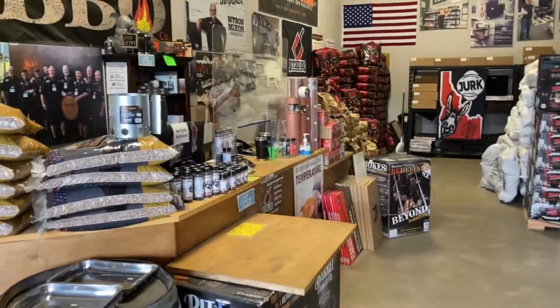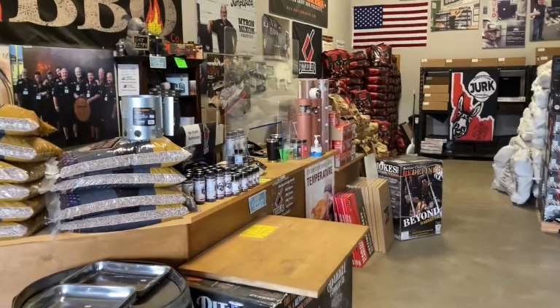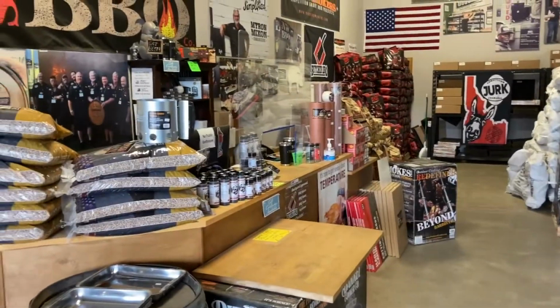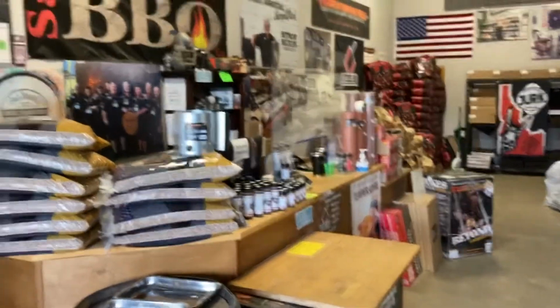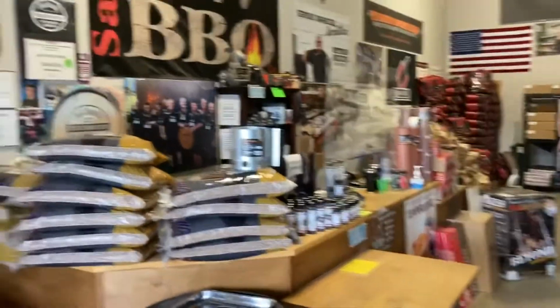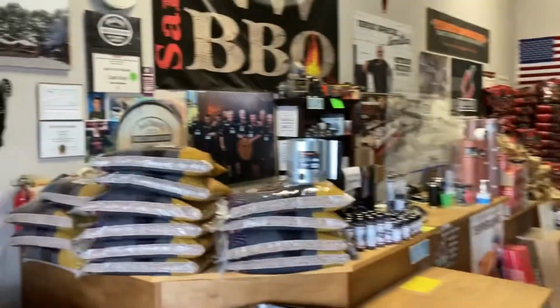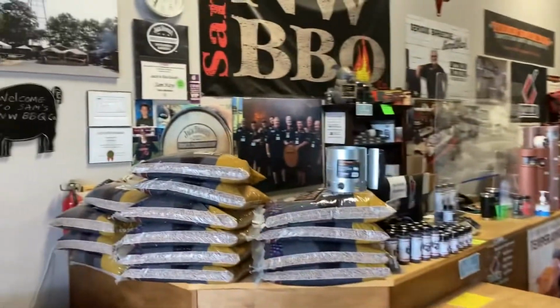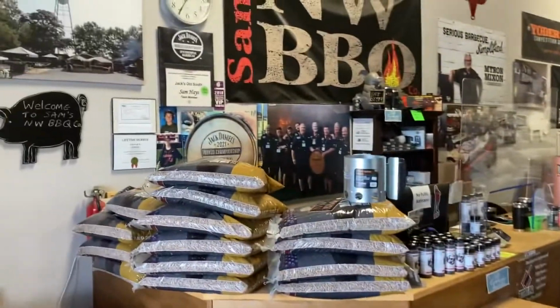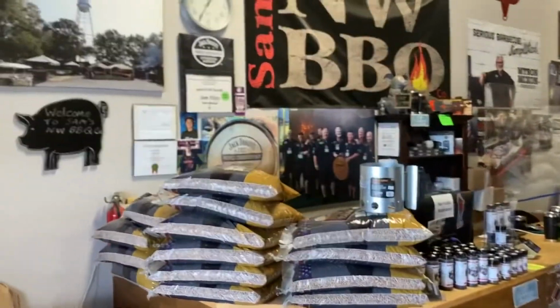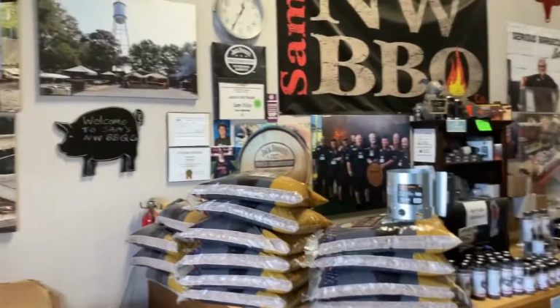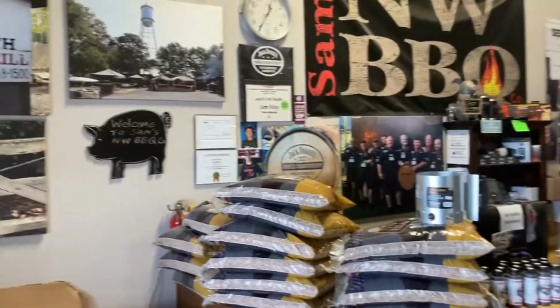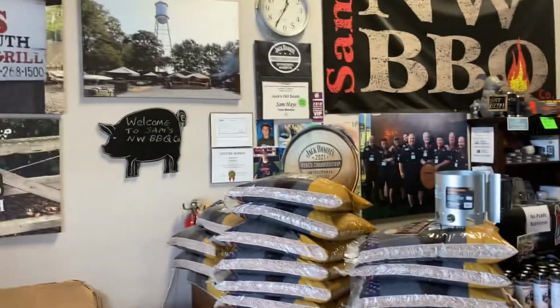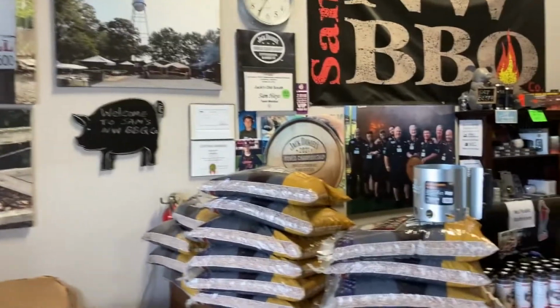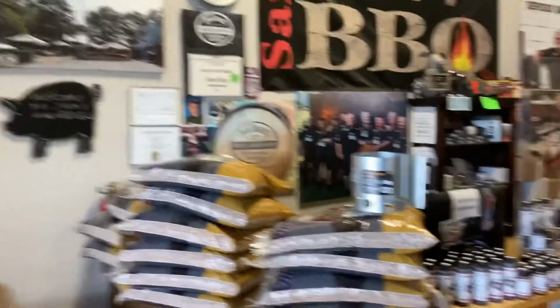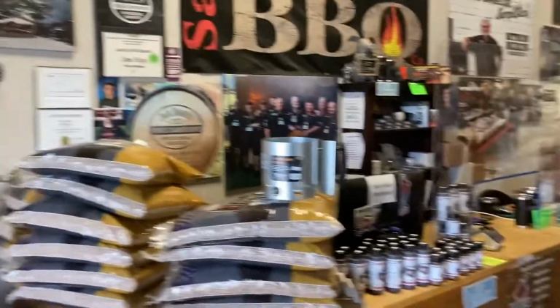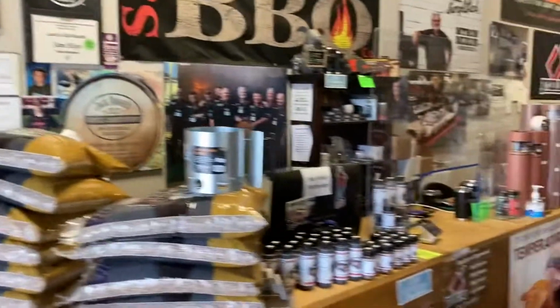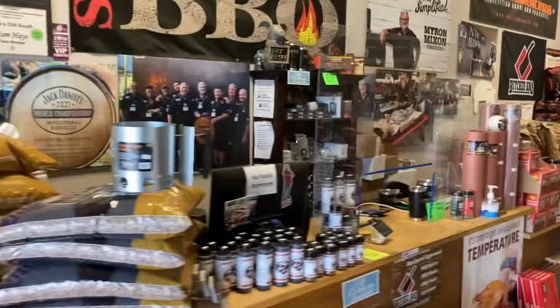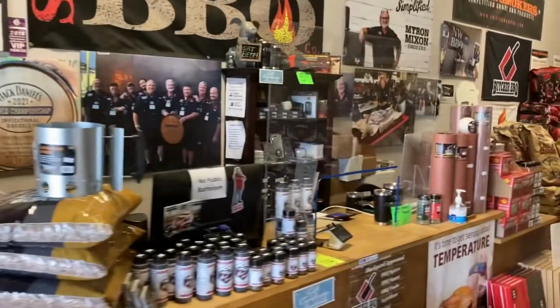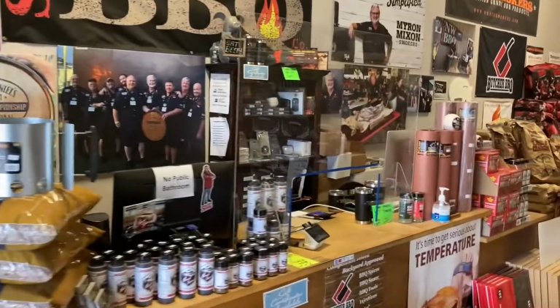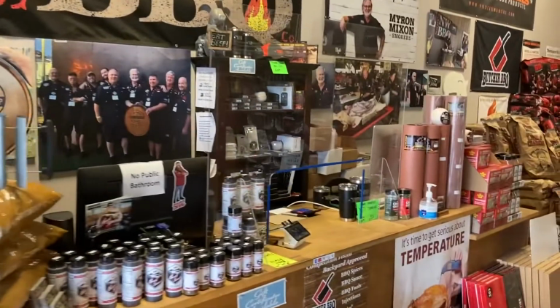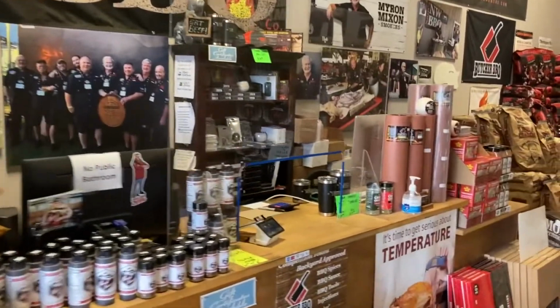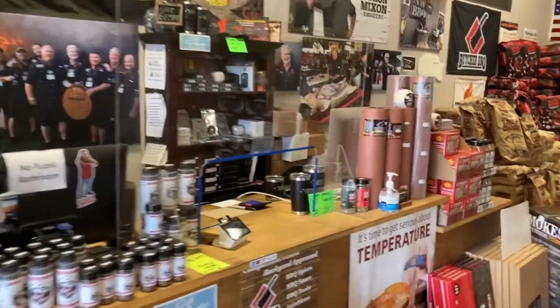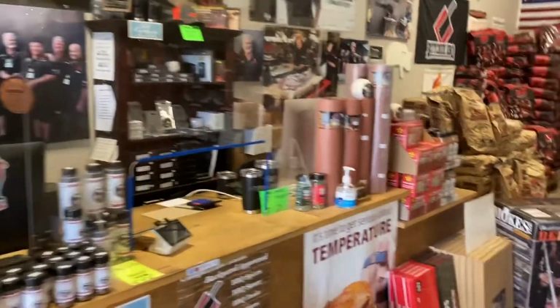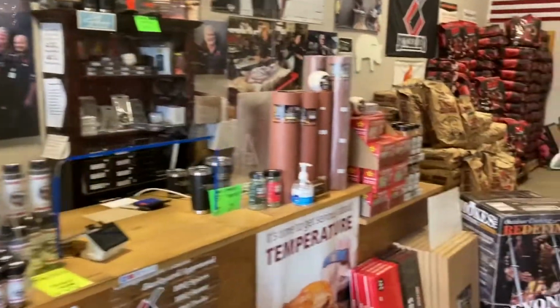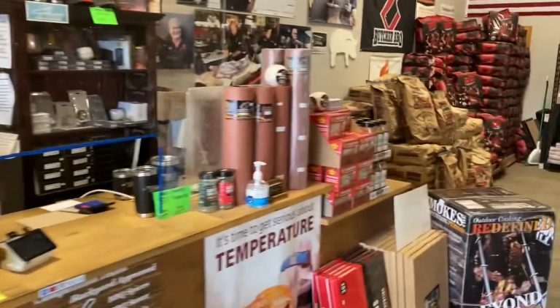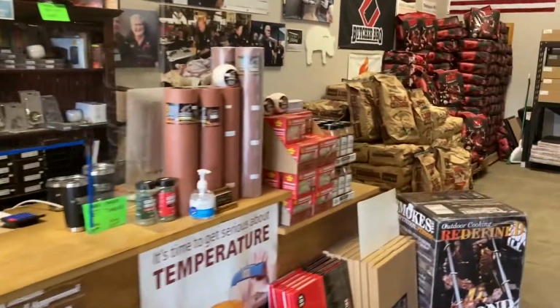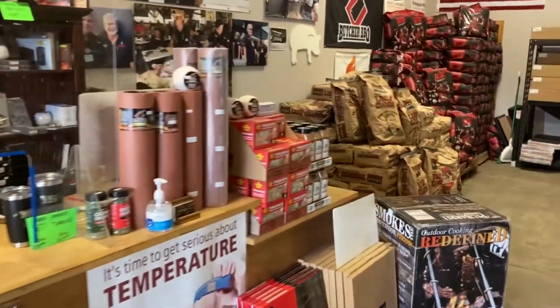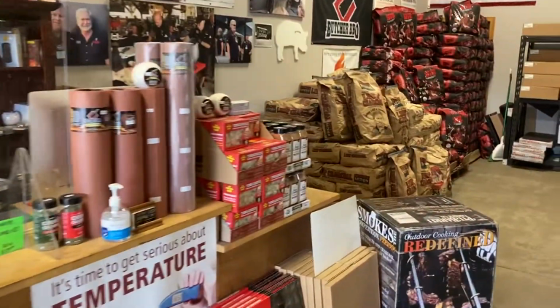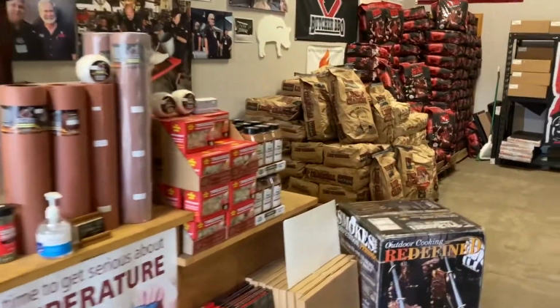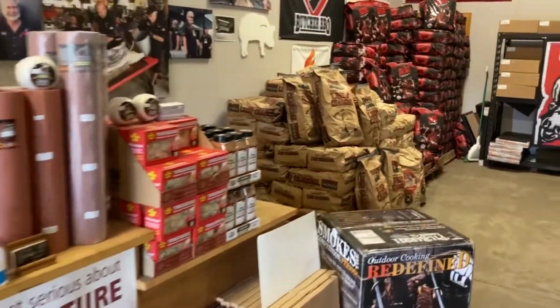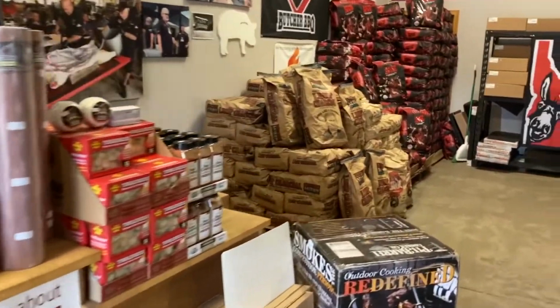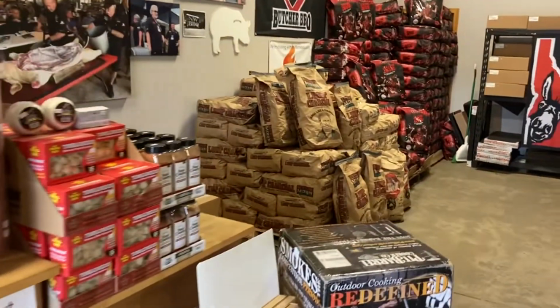Here we go. Entering Sam's Northwest Barbecue in Sherwood, Oregon. Taking on a quick tour here.